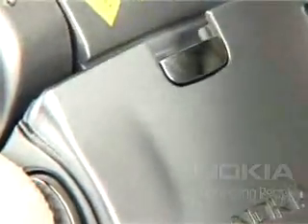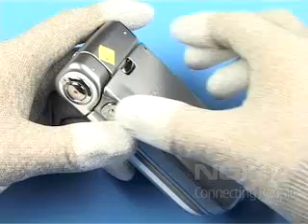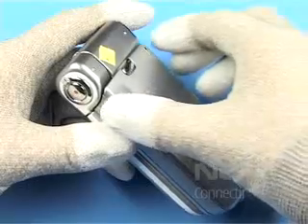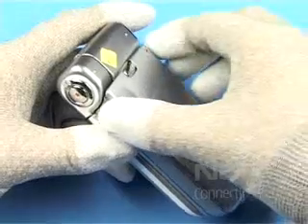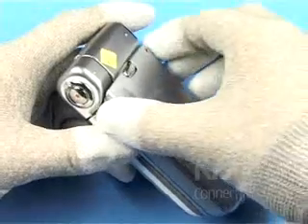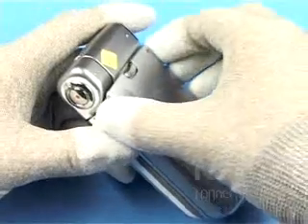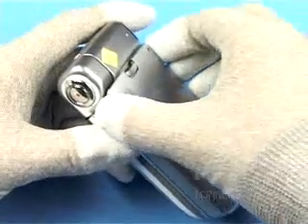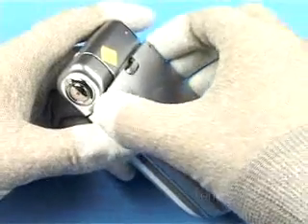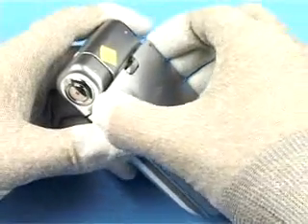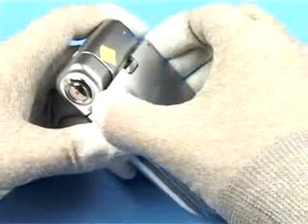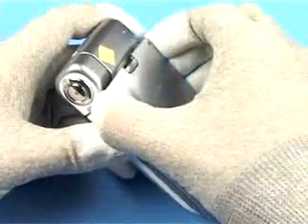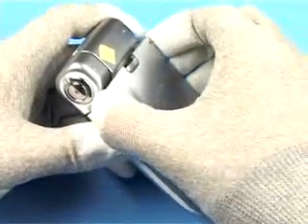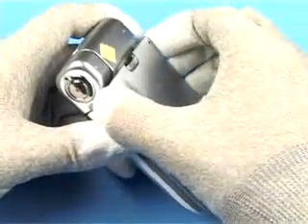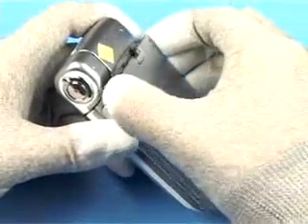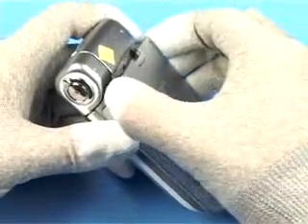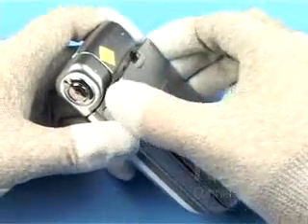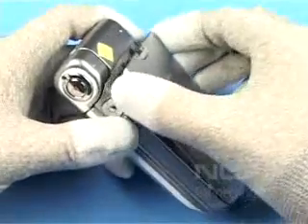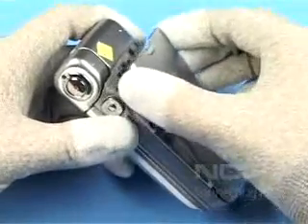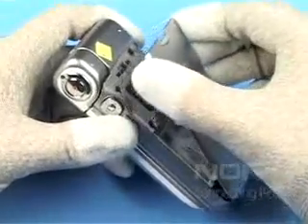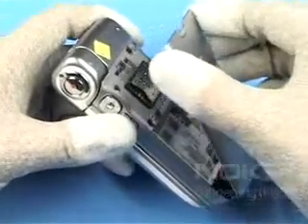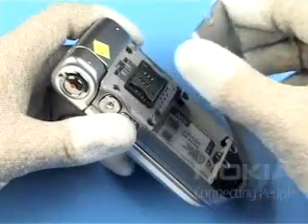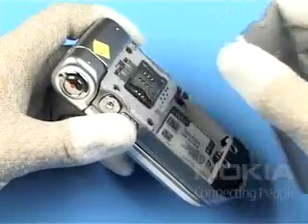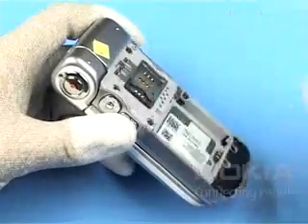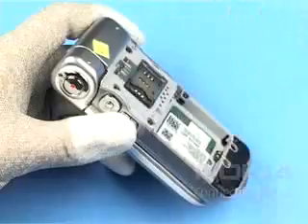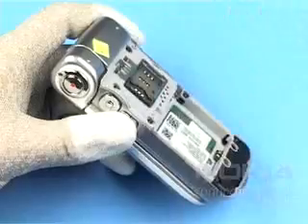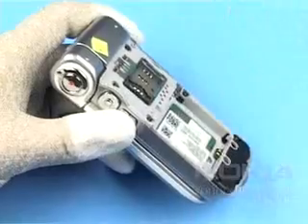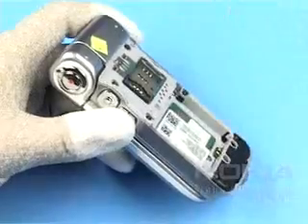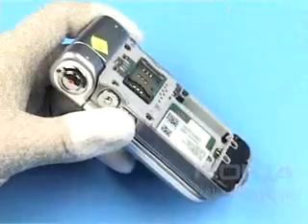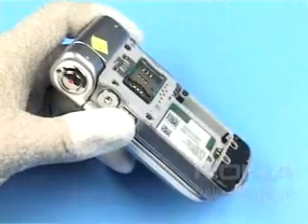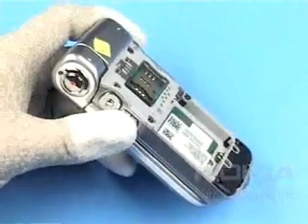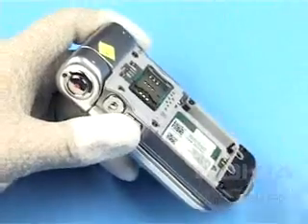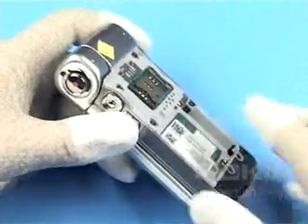Cover all windows with a plastic film and remove the battery if it is inserted.